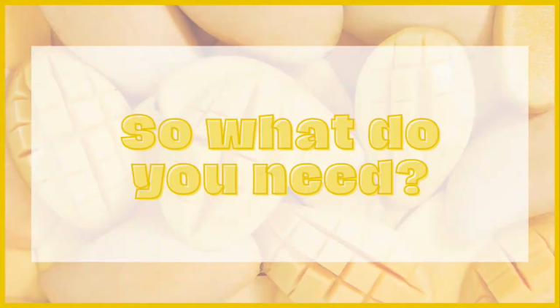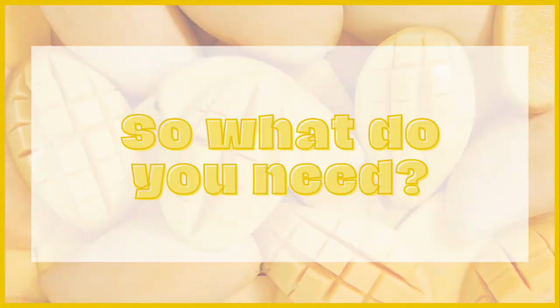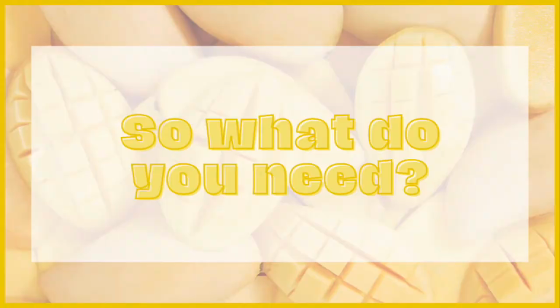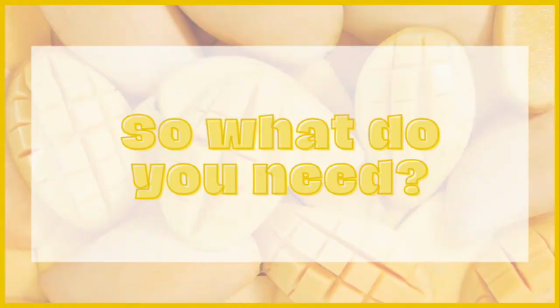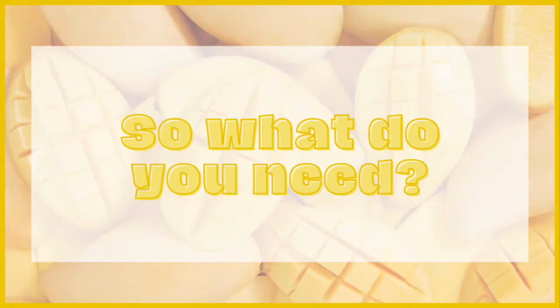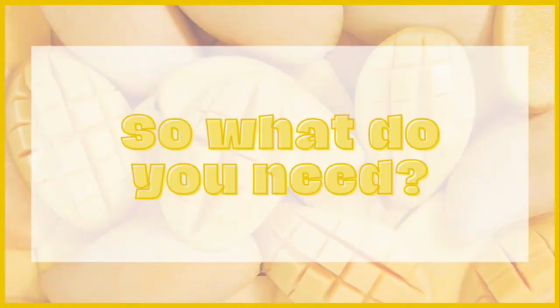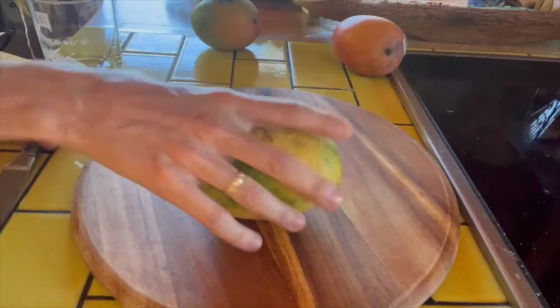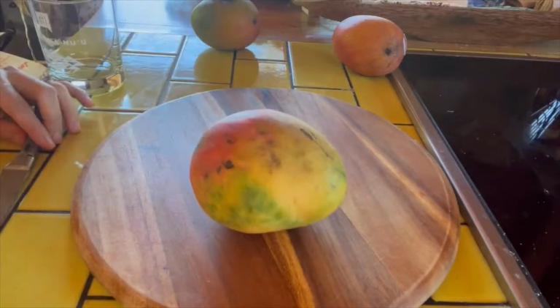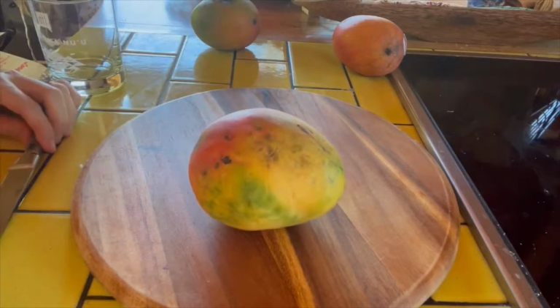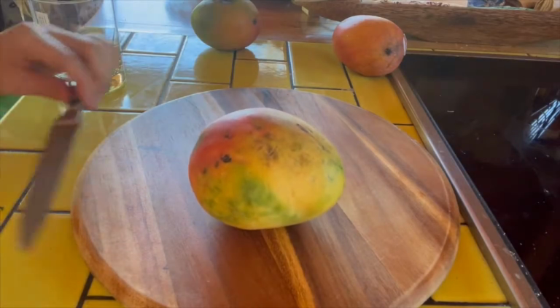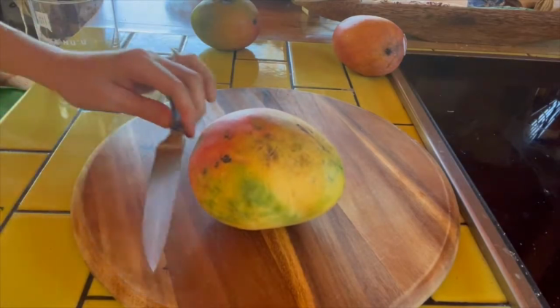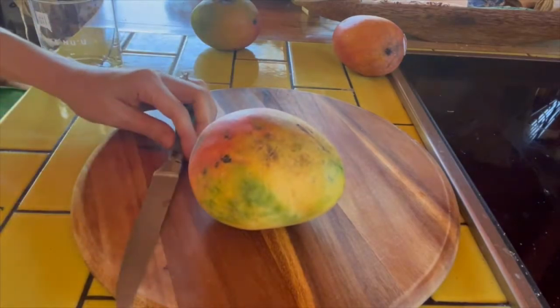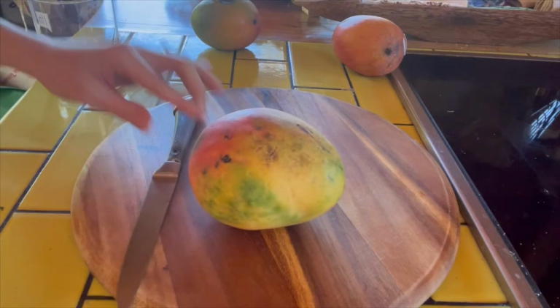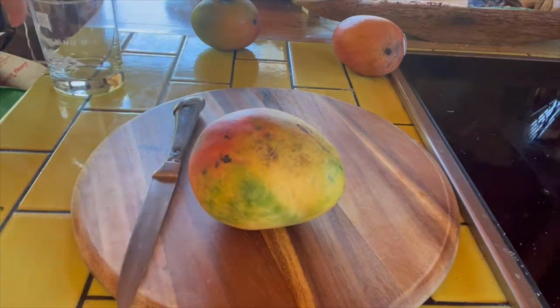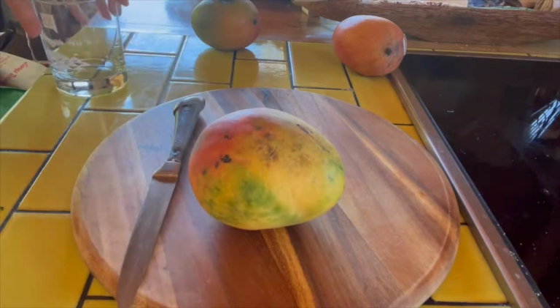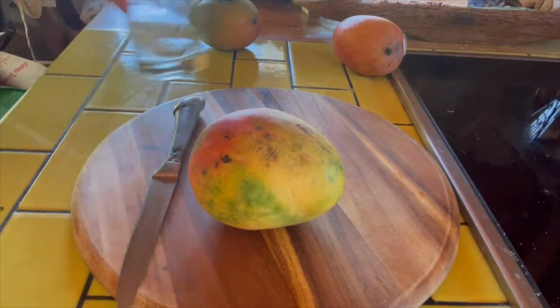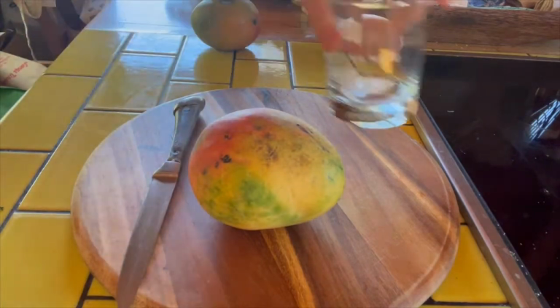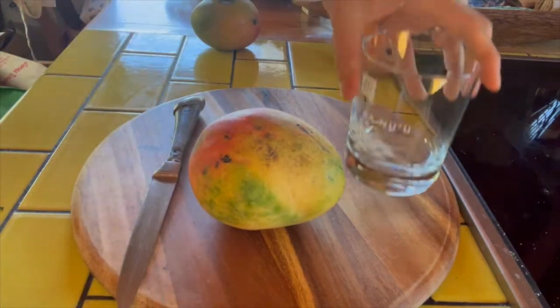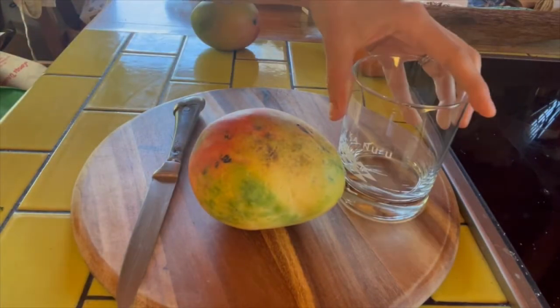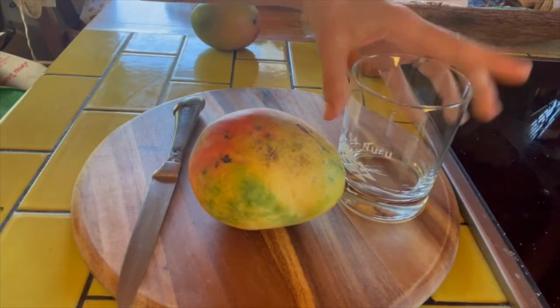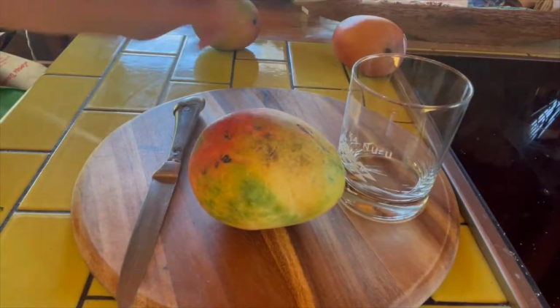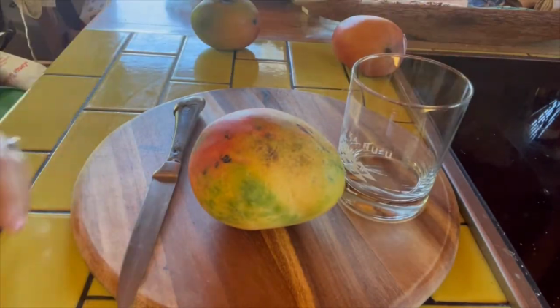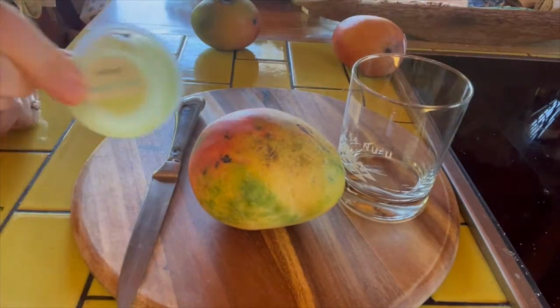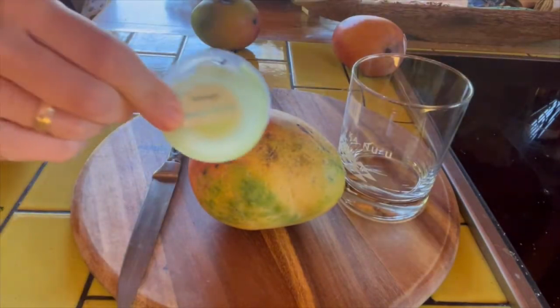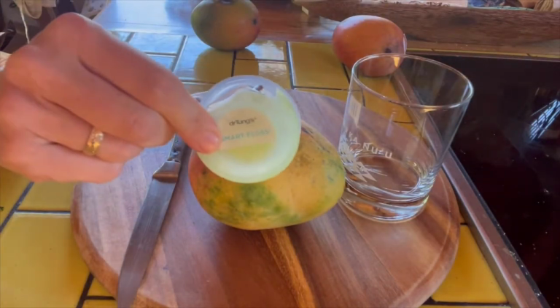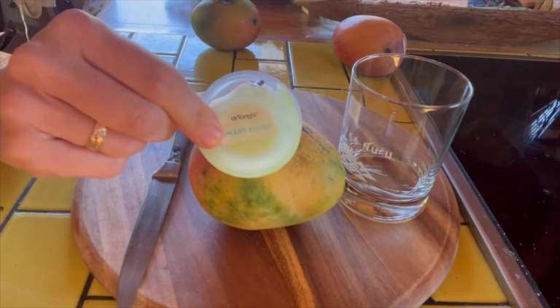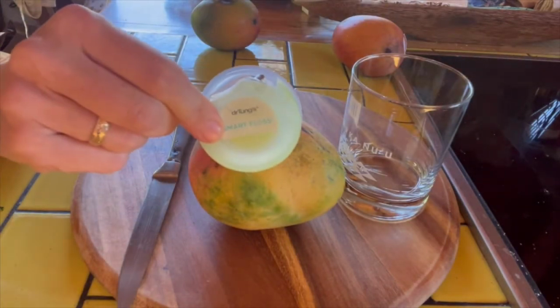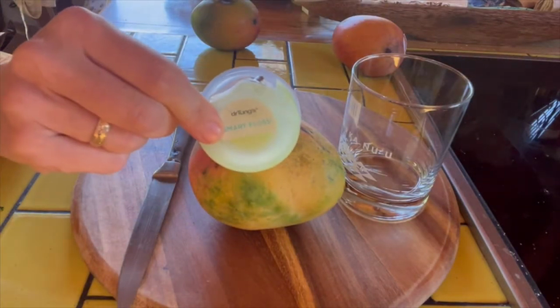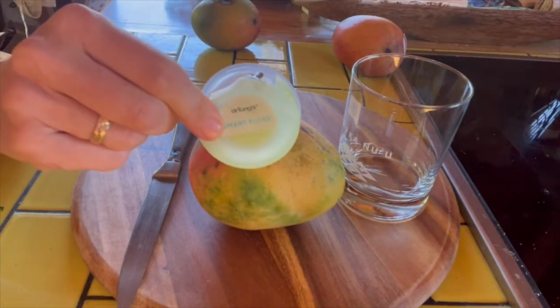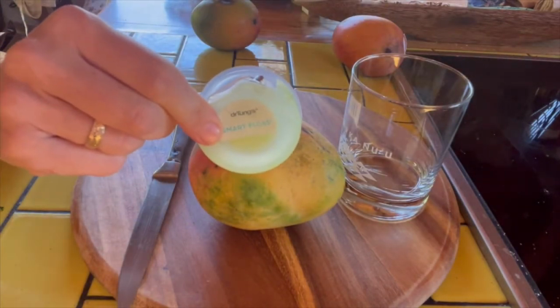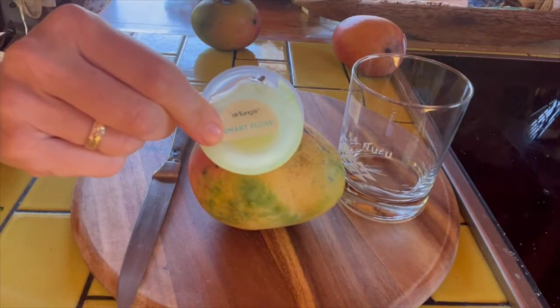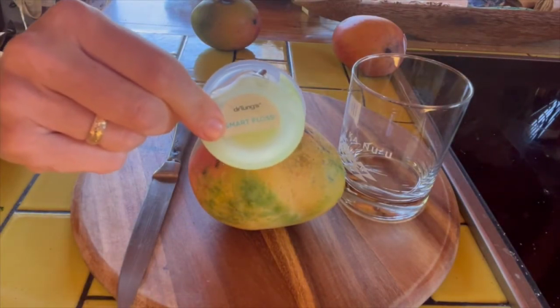All you need is a mango, a knife, a glass, and don't forget the dental floss.